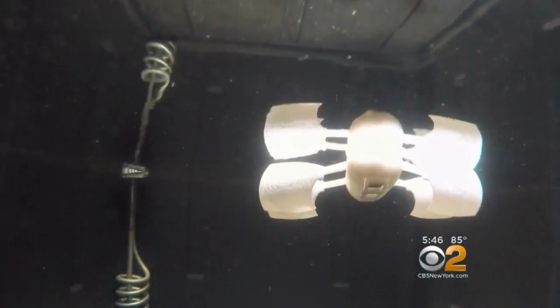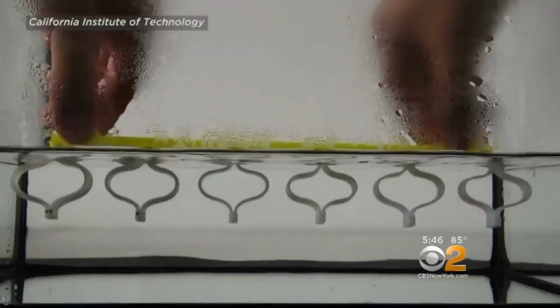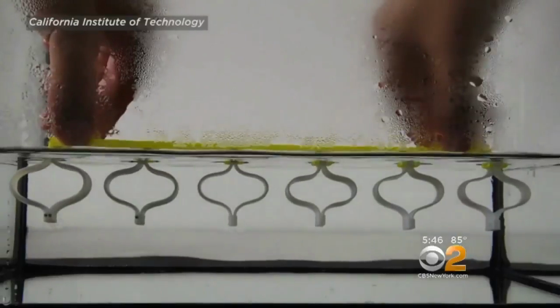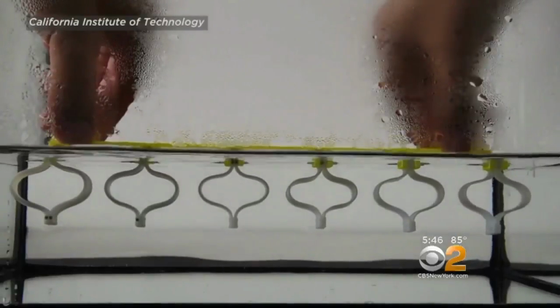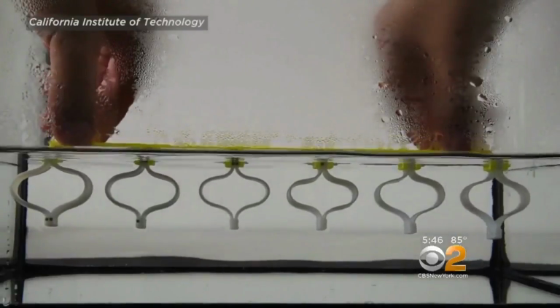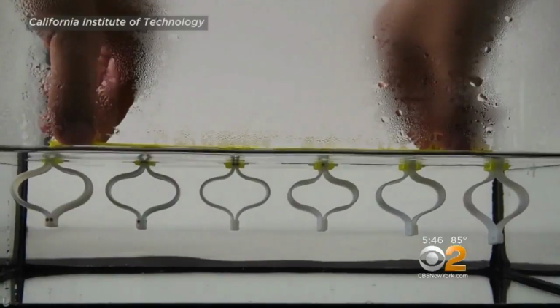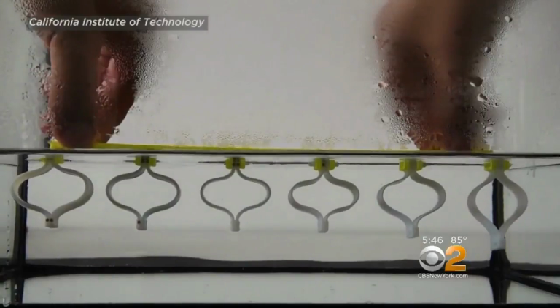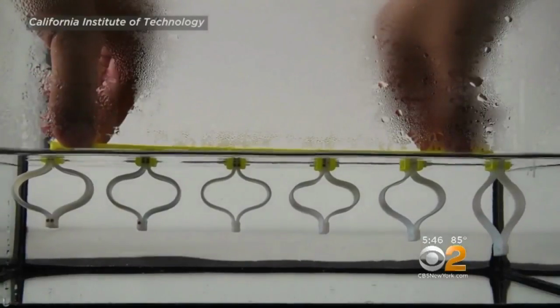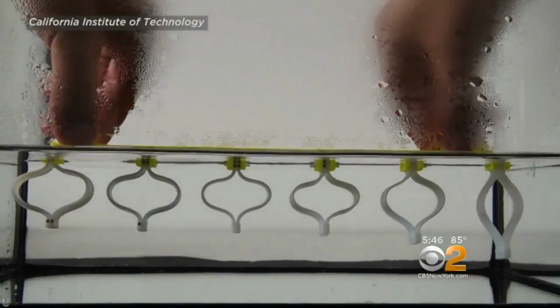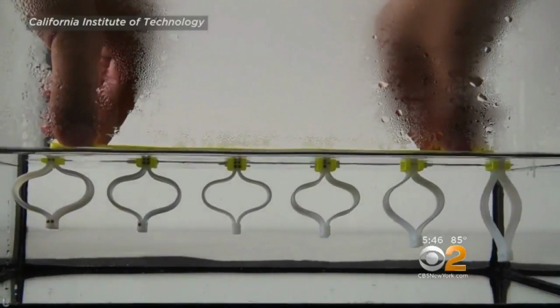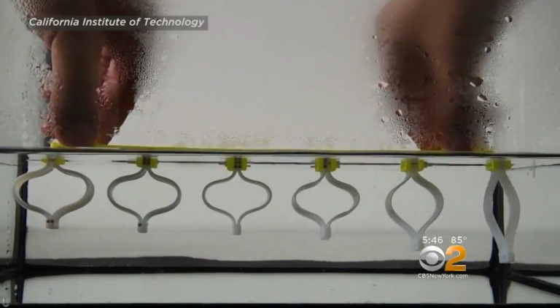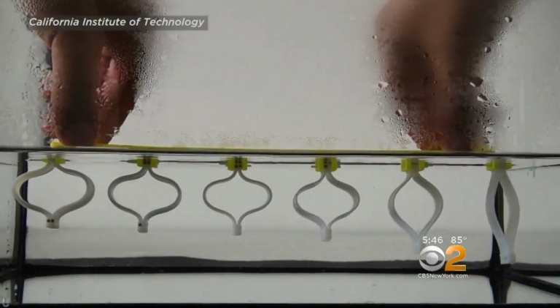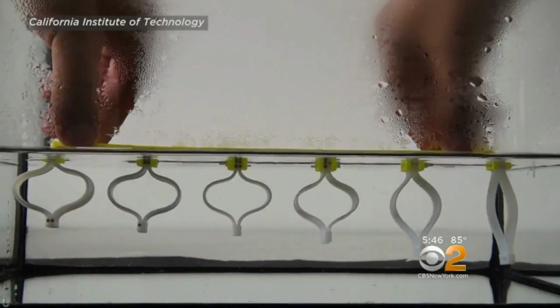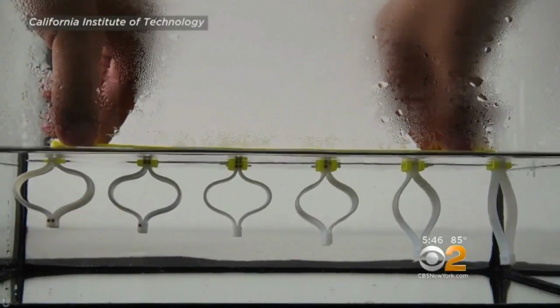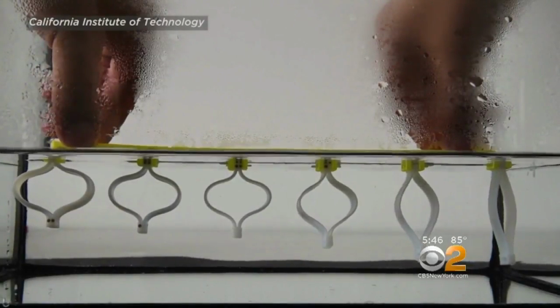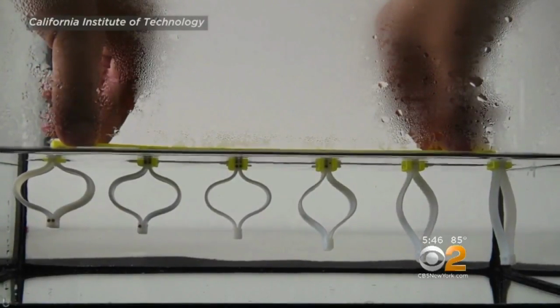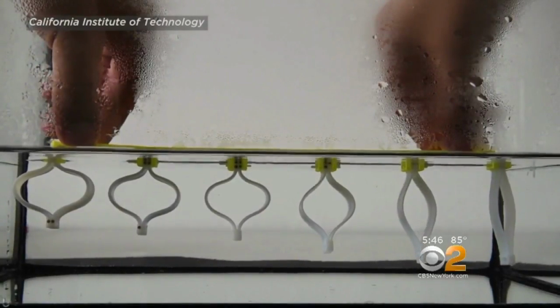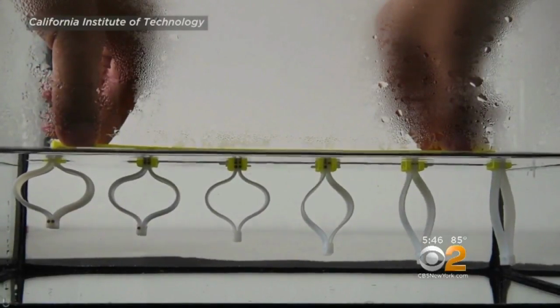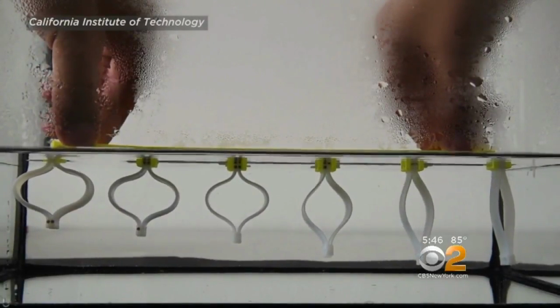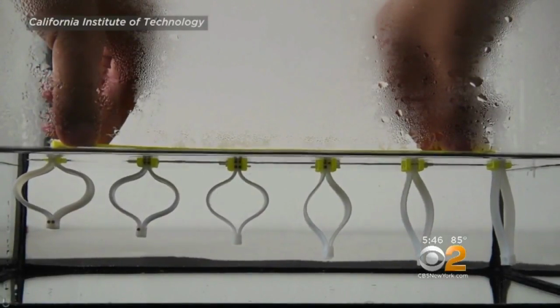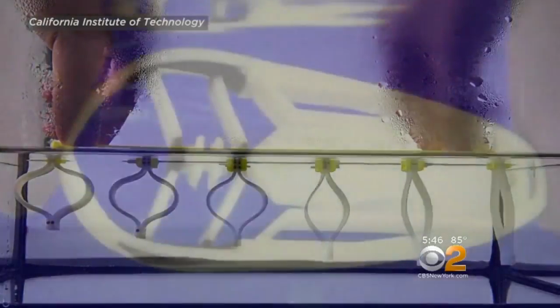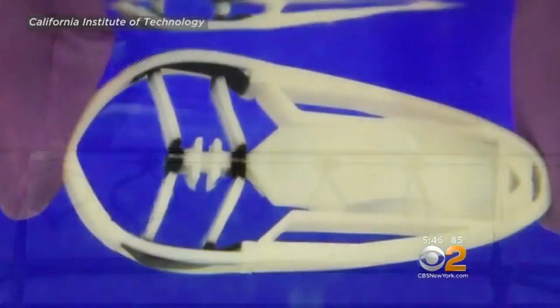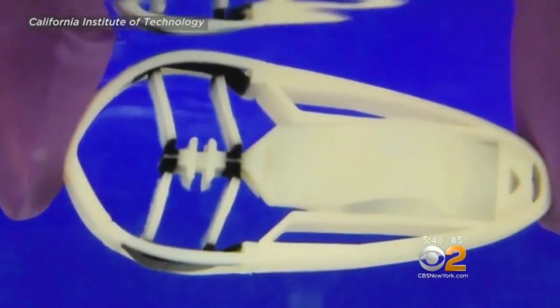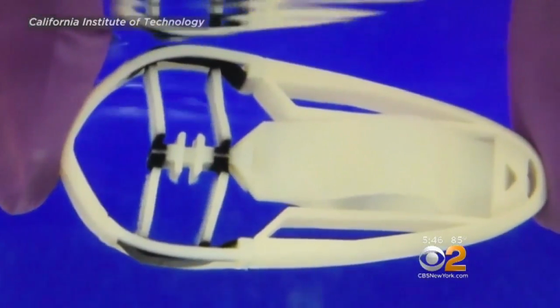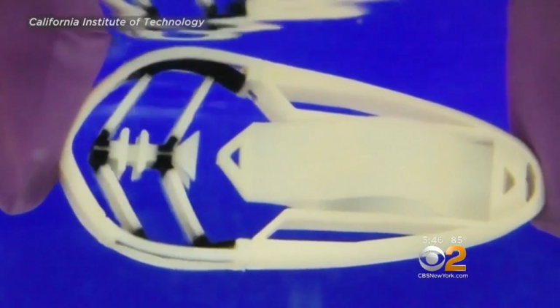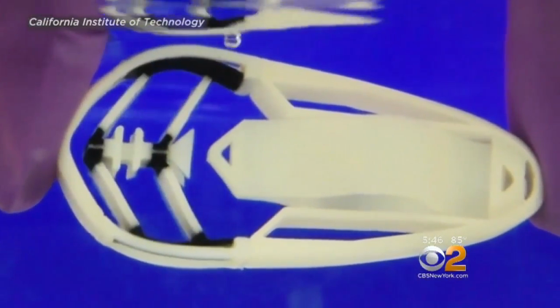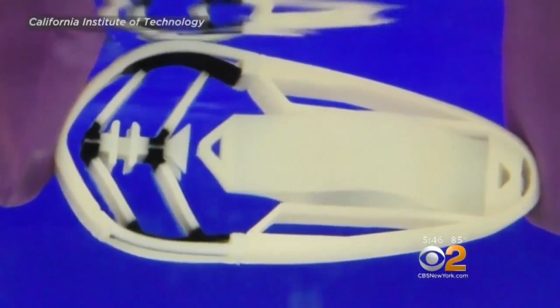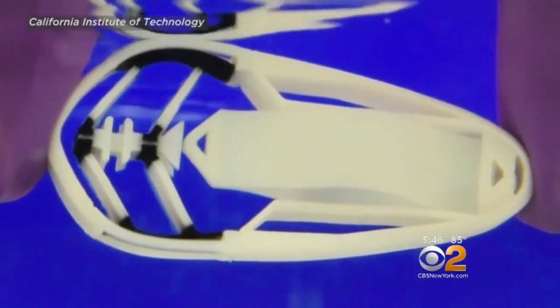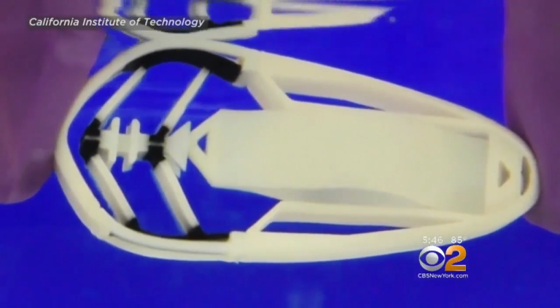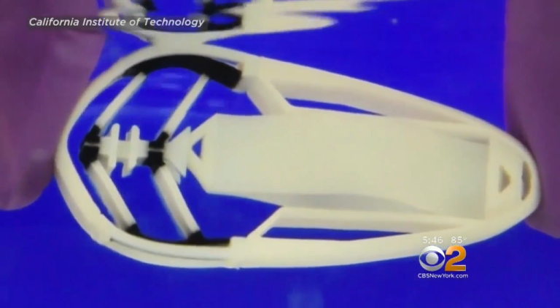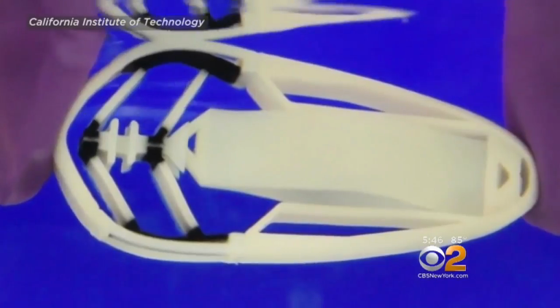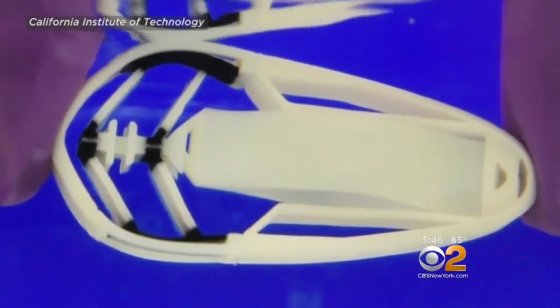When a cold robot meets warm water, the material changes shape, allowing the machines to make small movements.